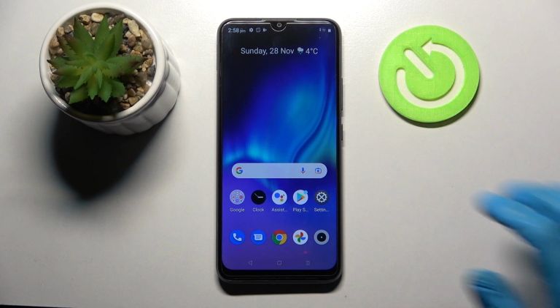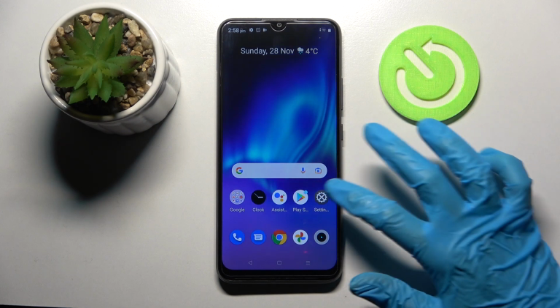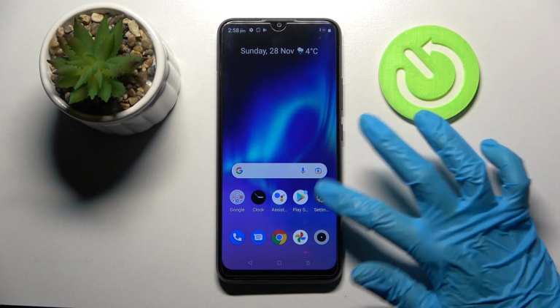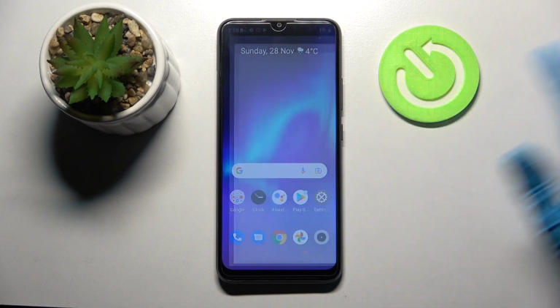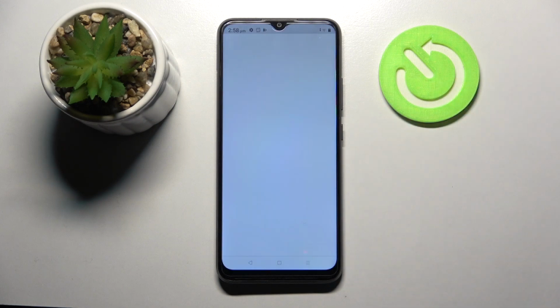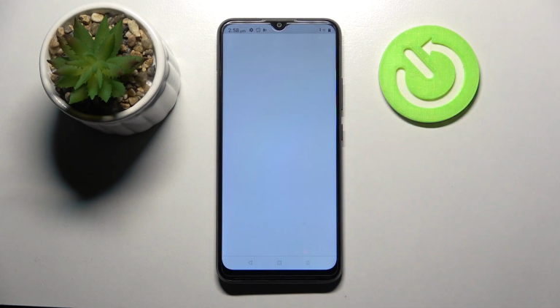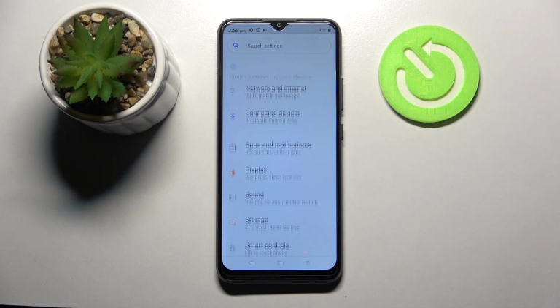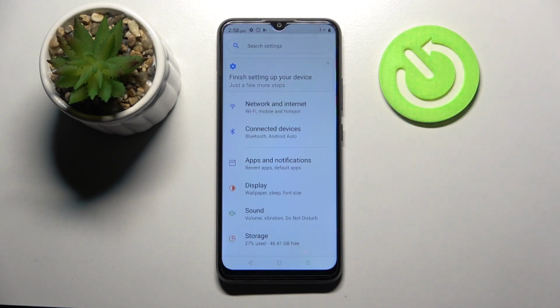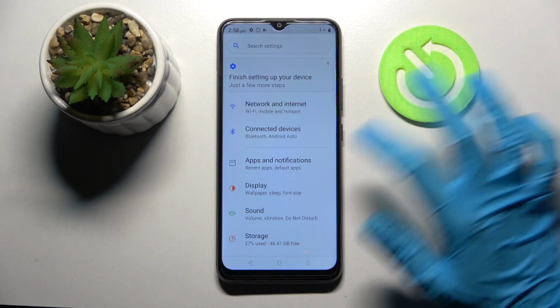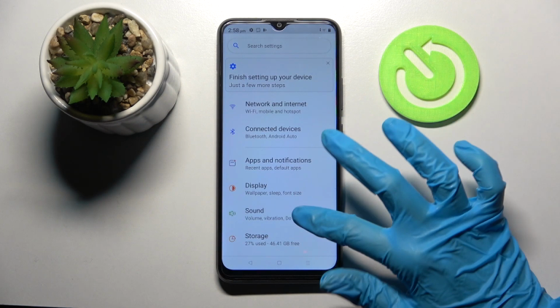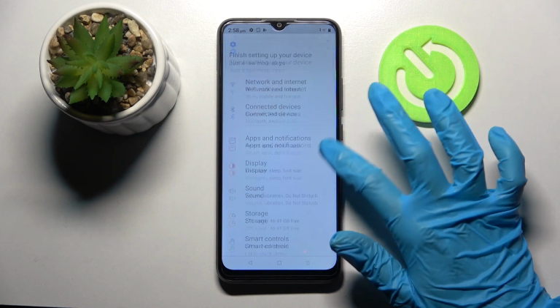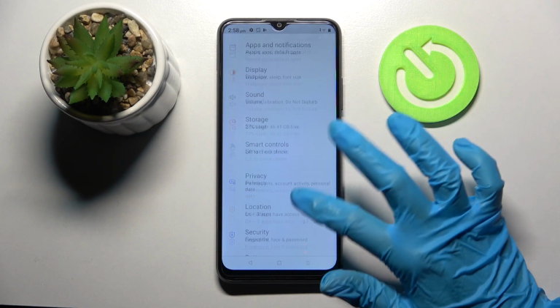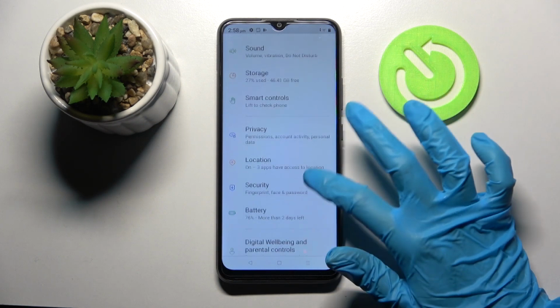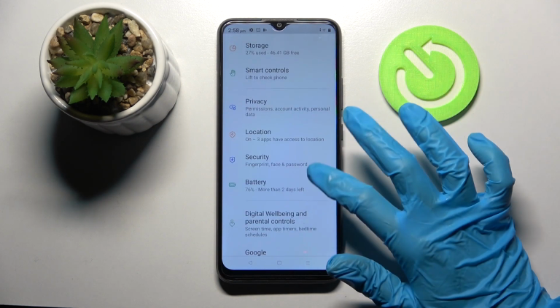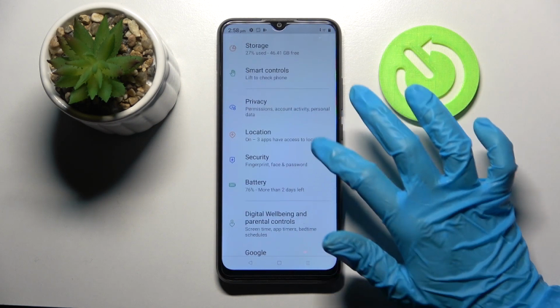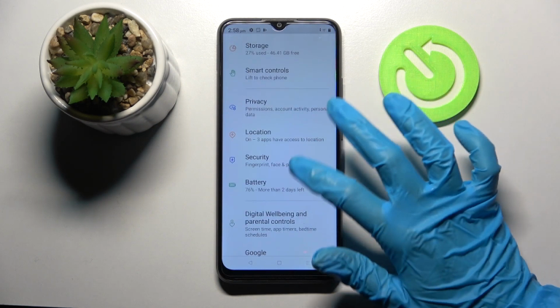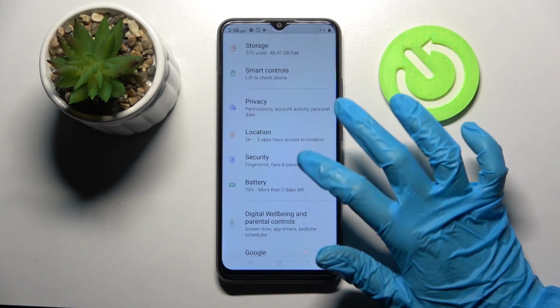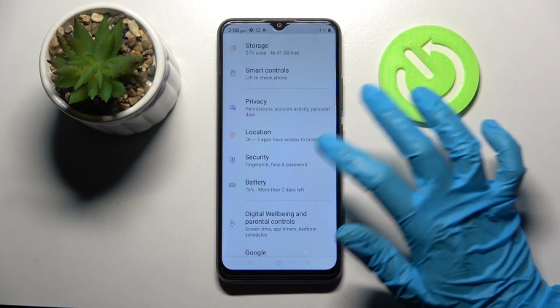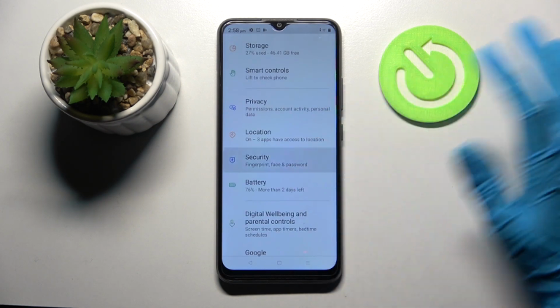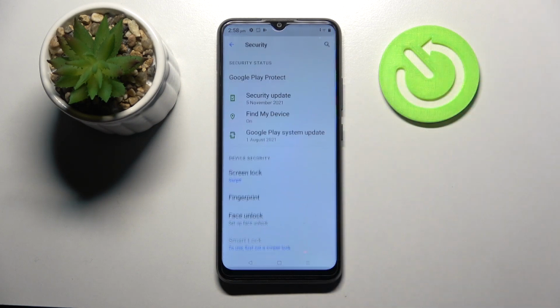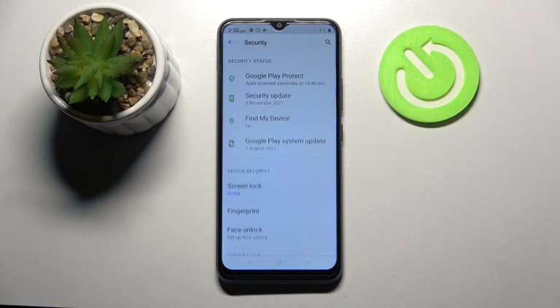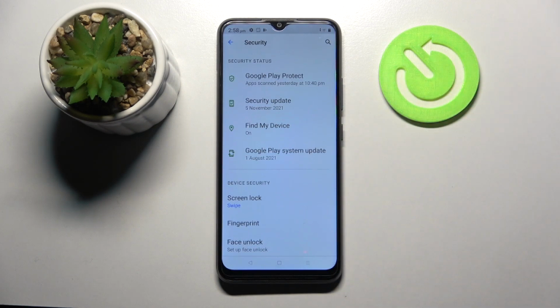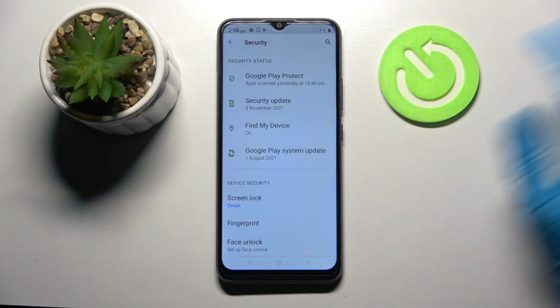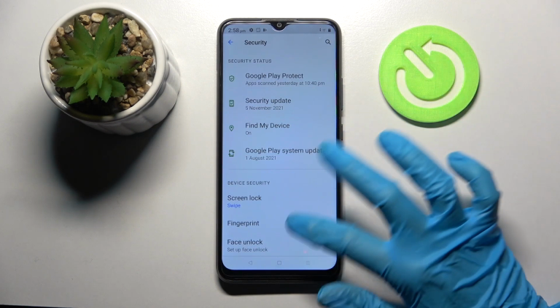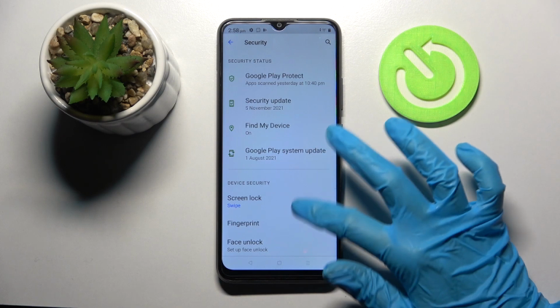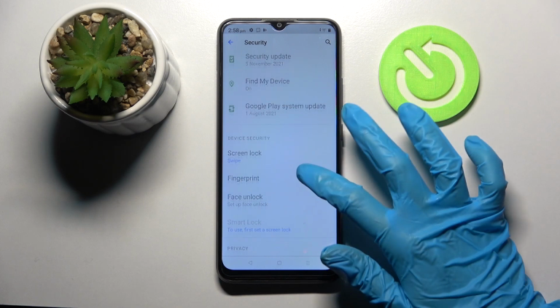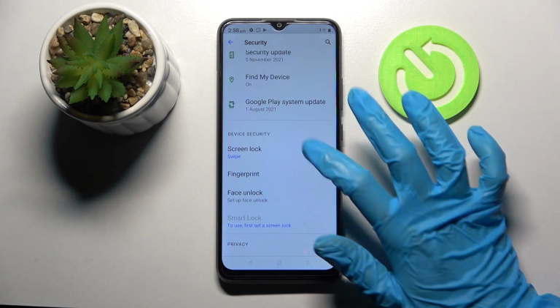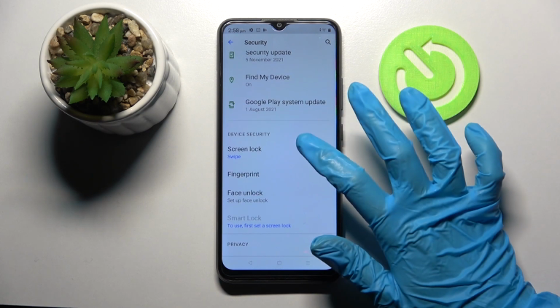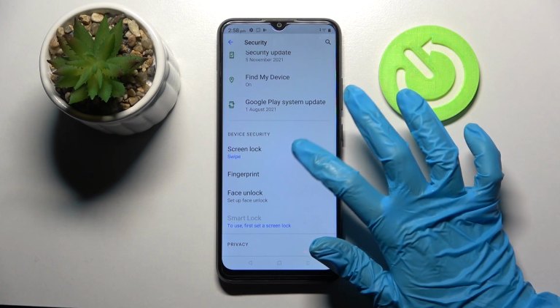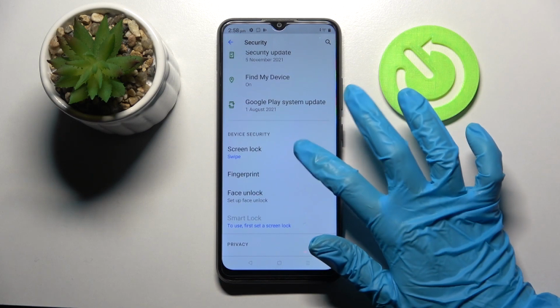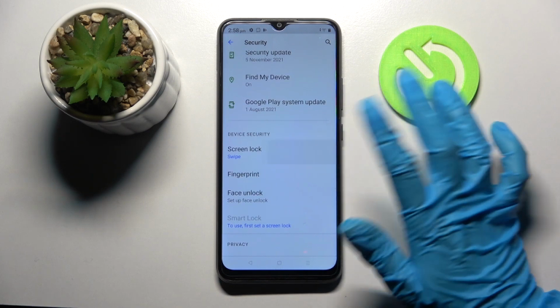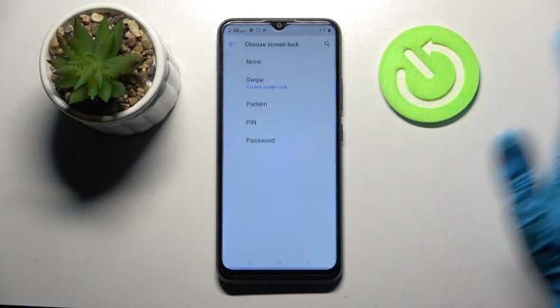Firstly, go into Settings, then scroll down, select Security, and tap on Screen Lock.